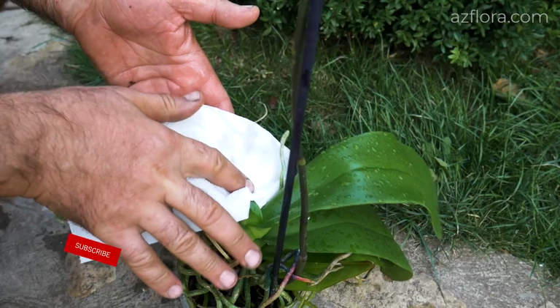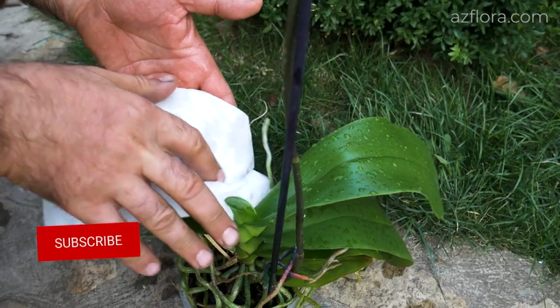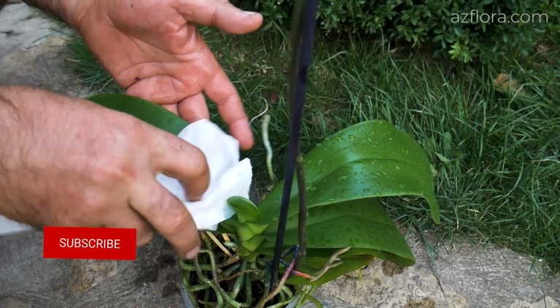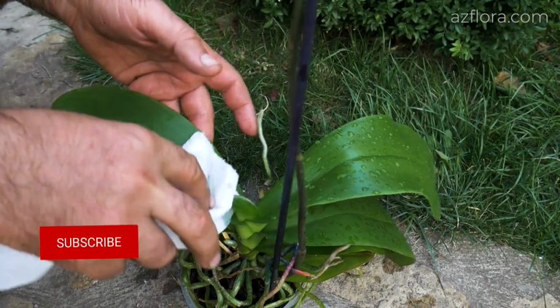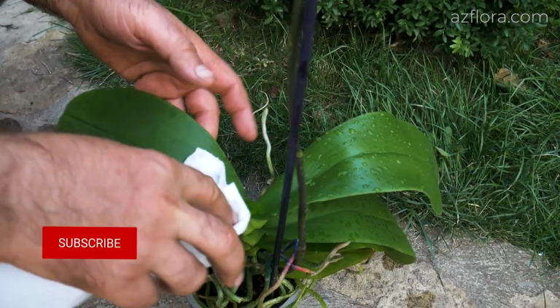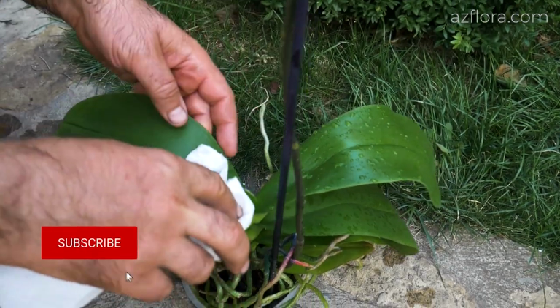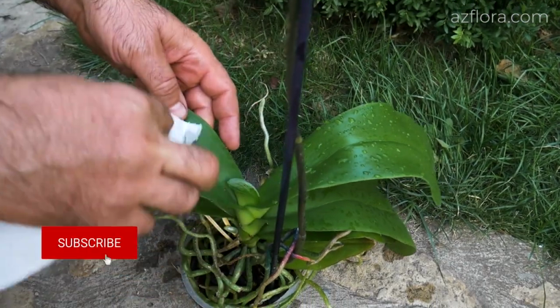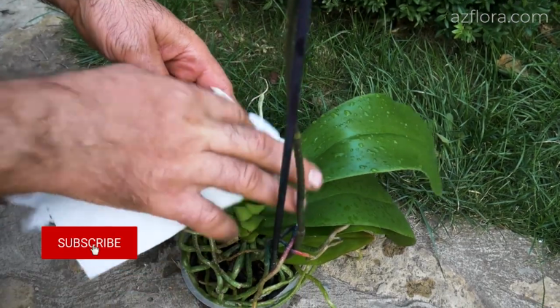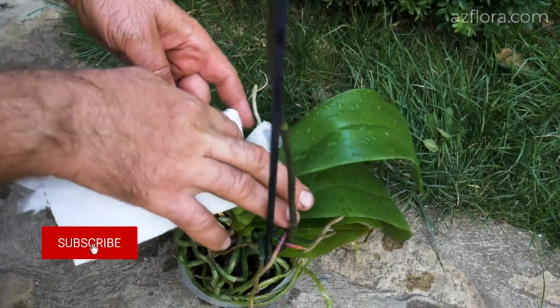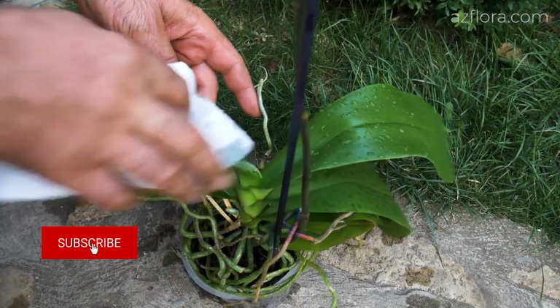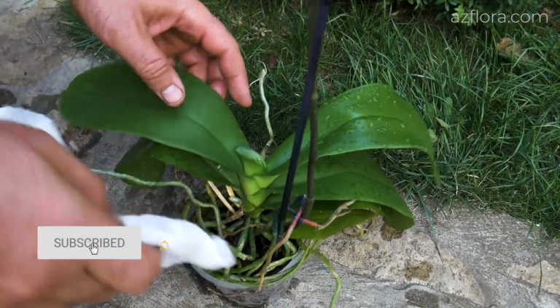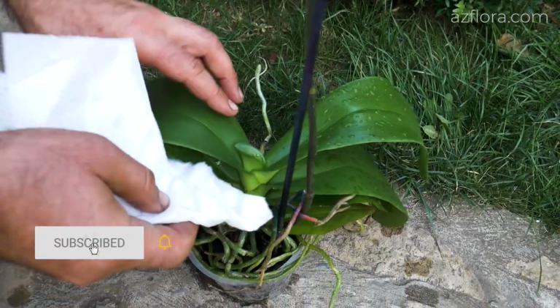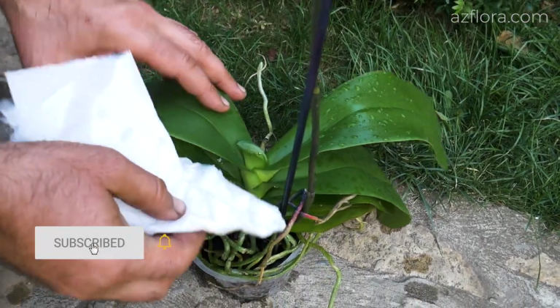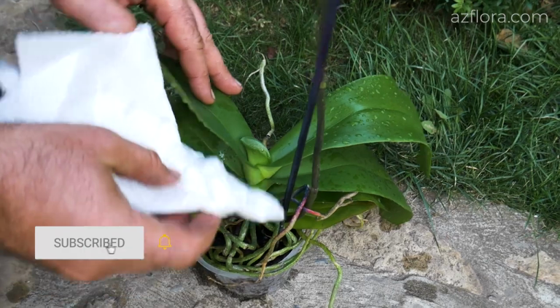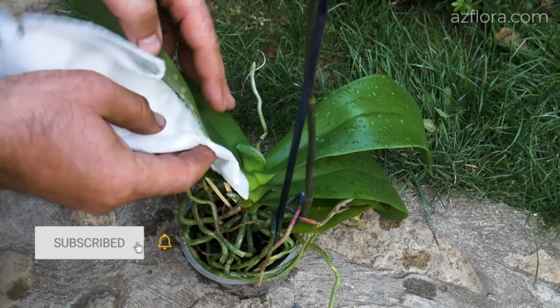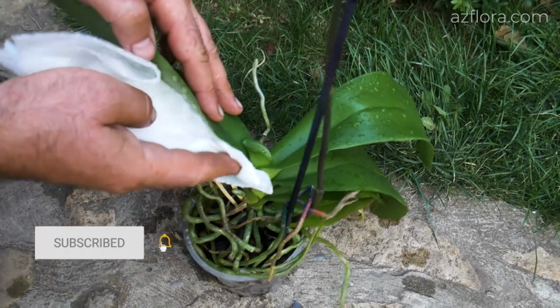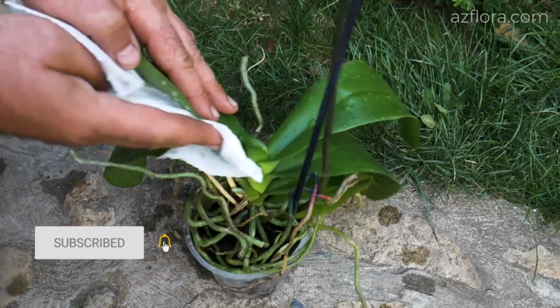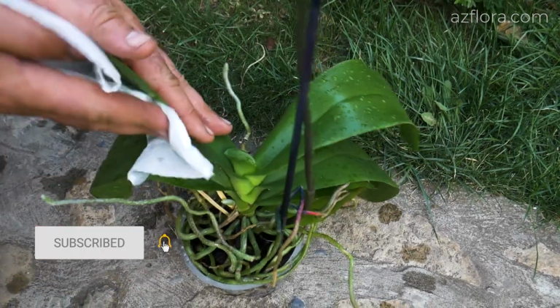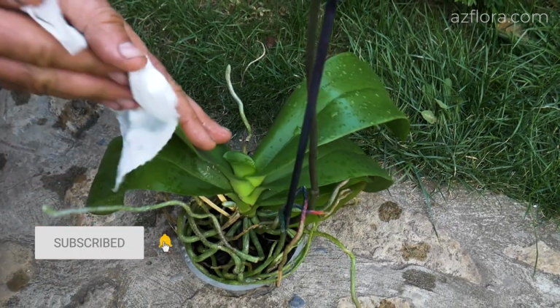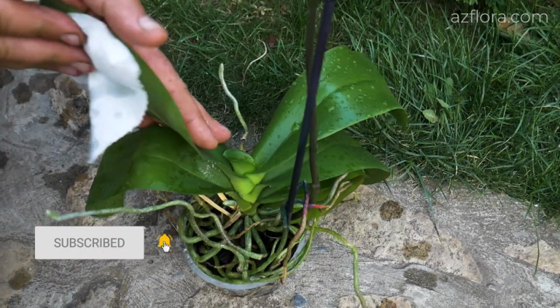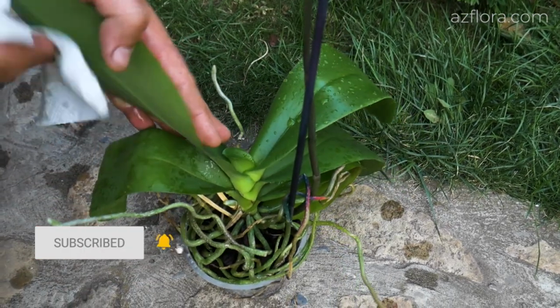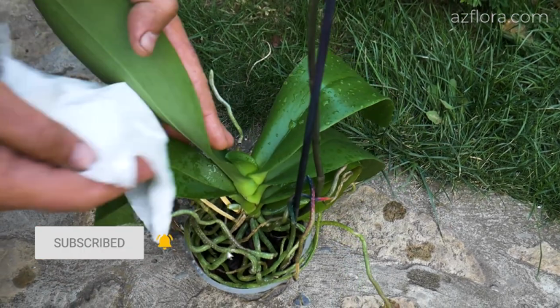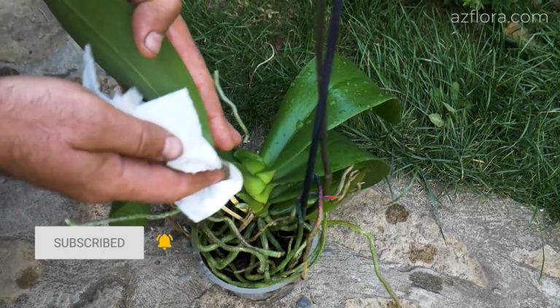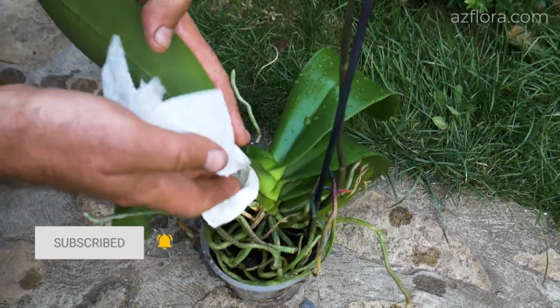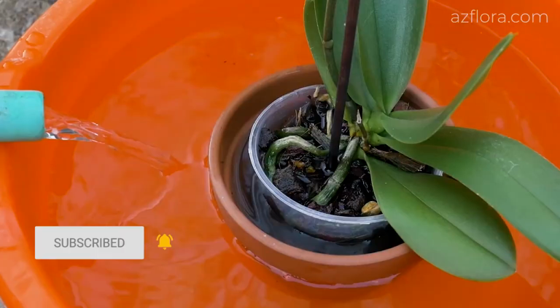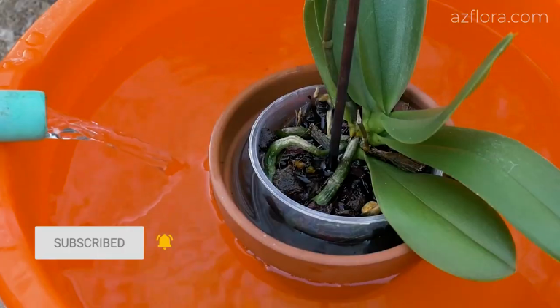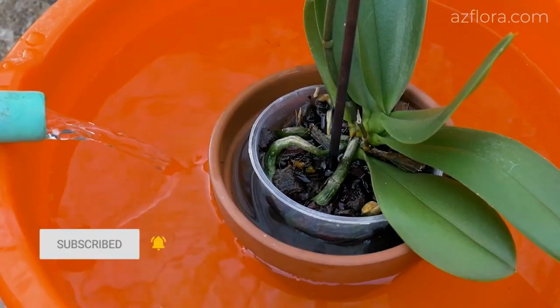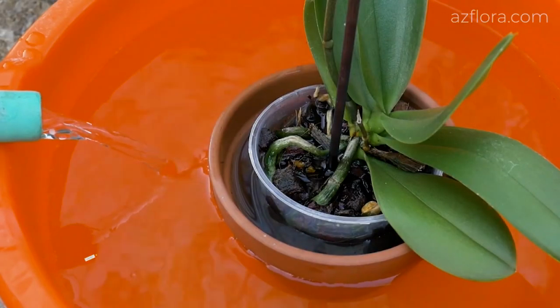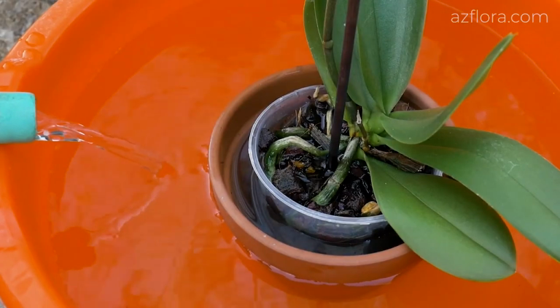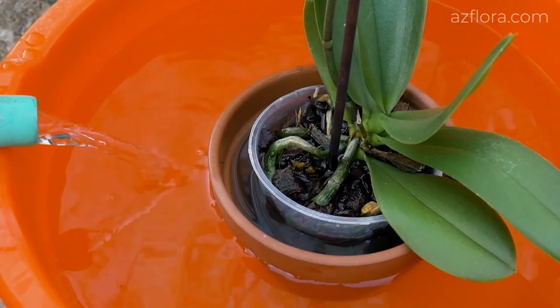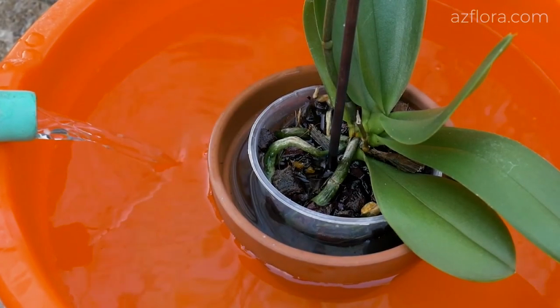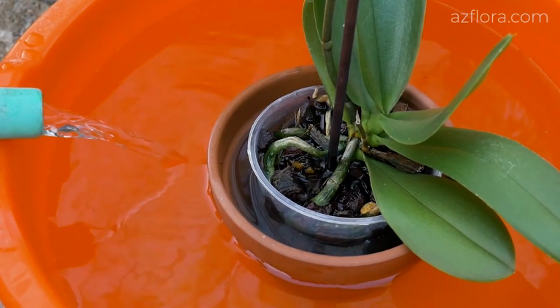Therefore, if you doubt whether to water the plant or not, do not water it. Phalaenopsis requires abundant watering, but not just a couple of sips.